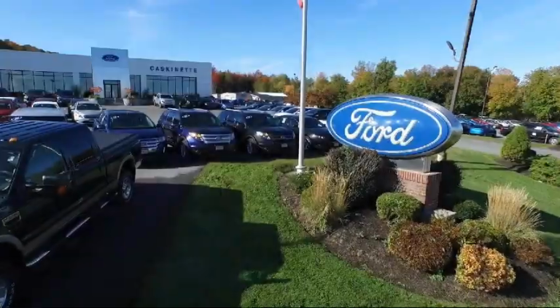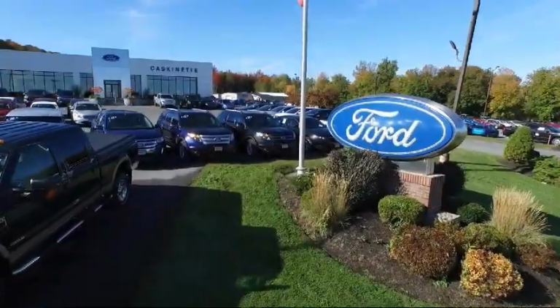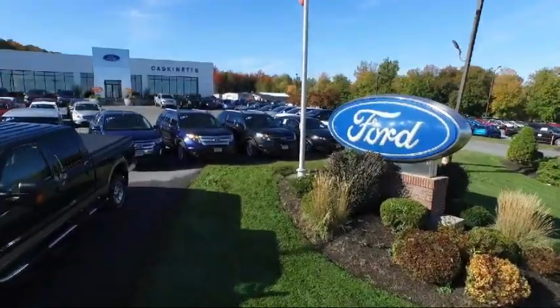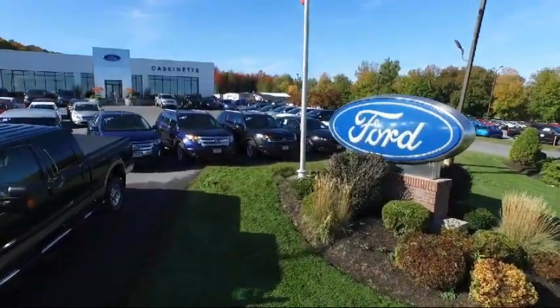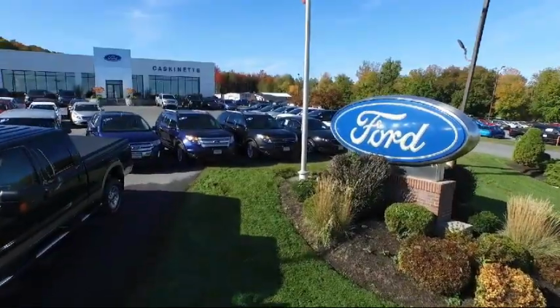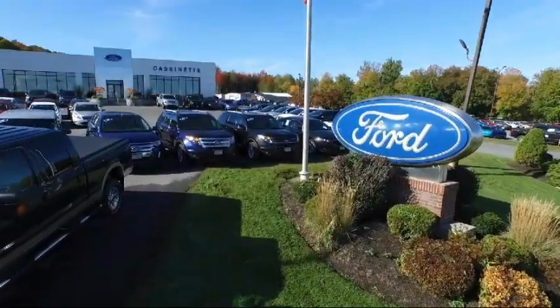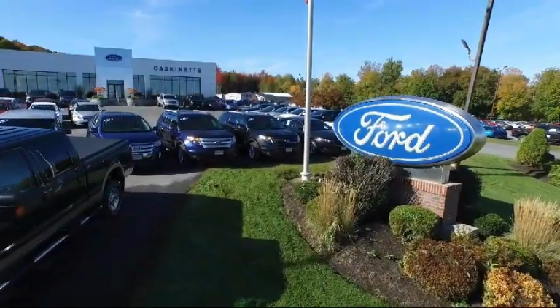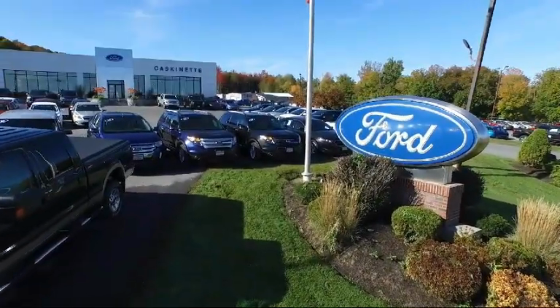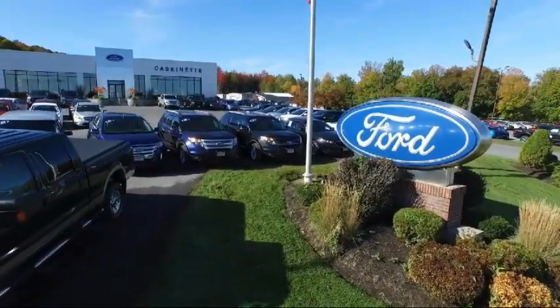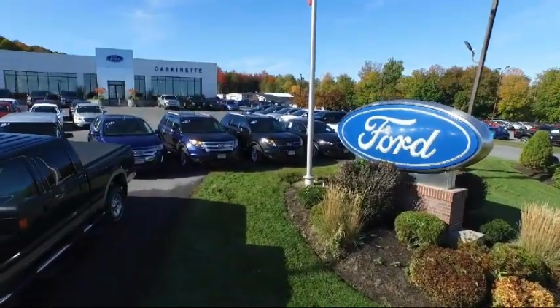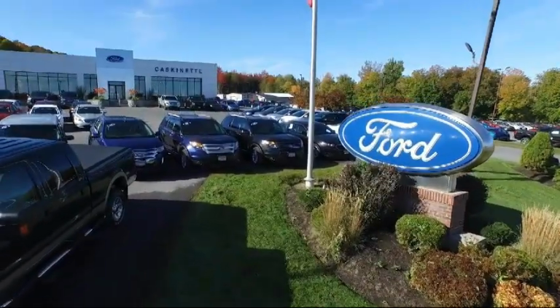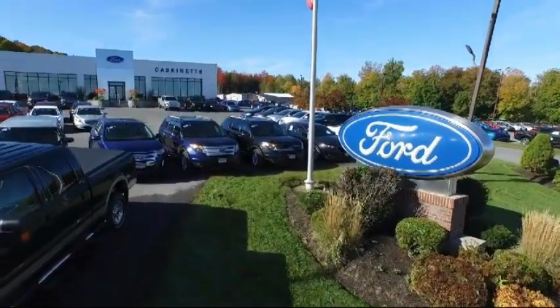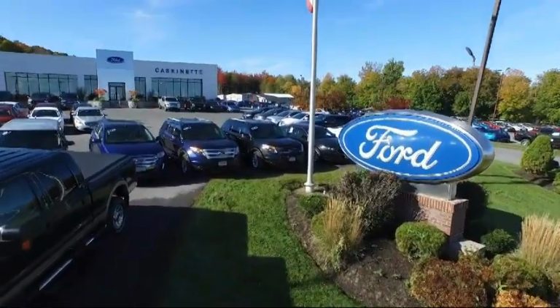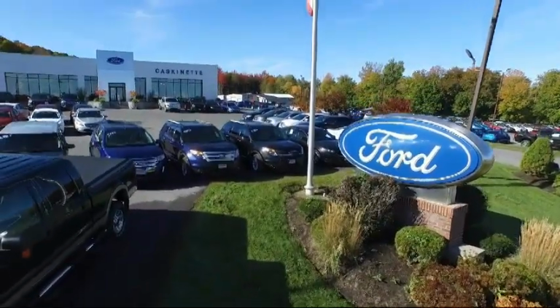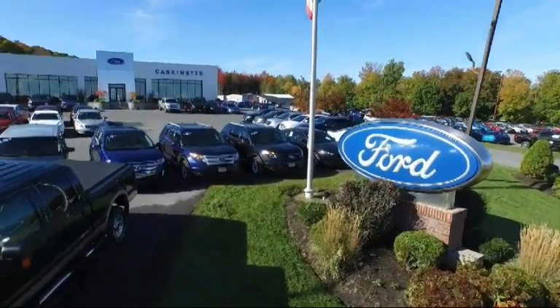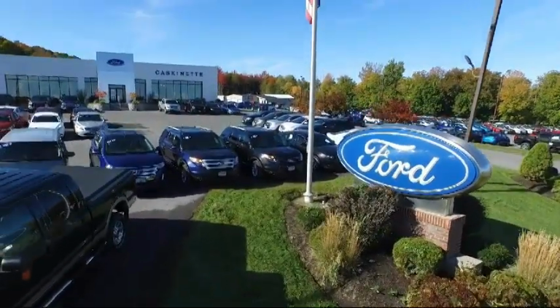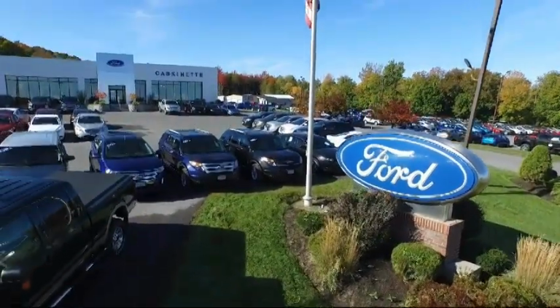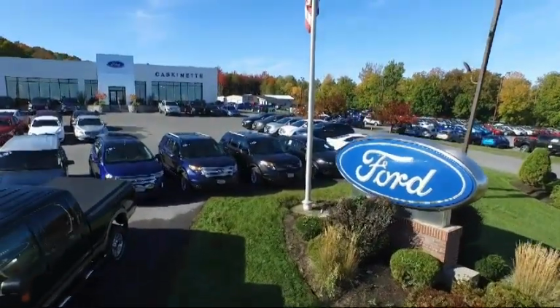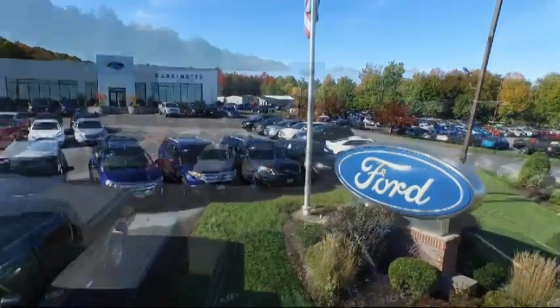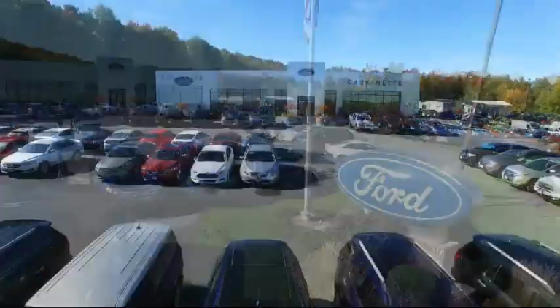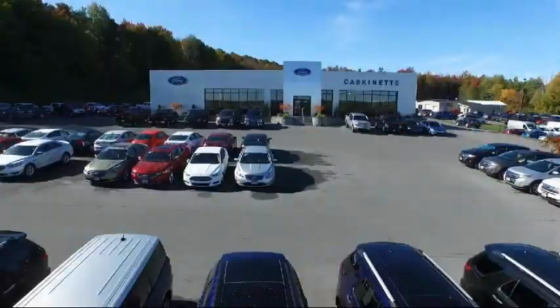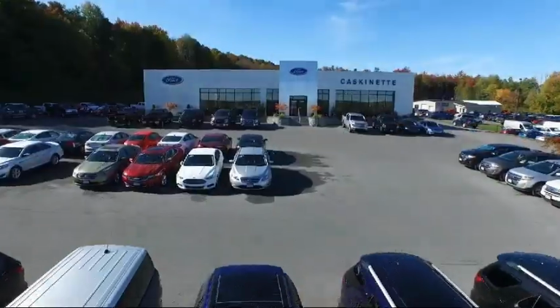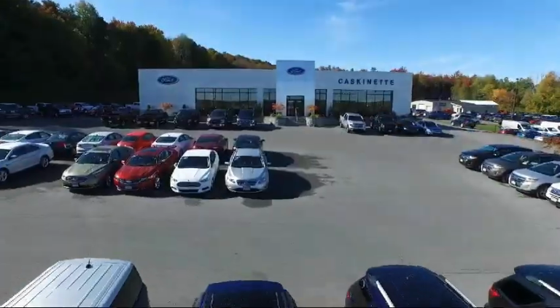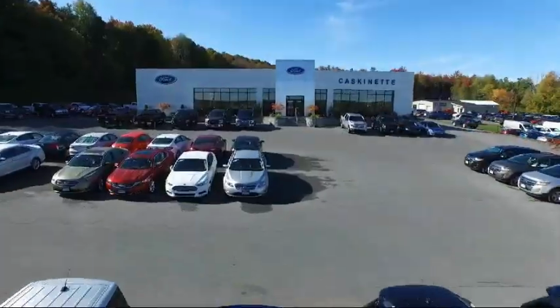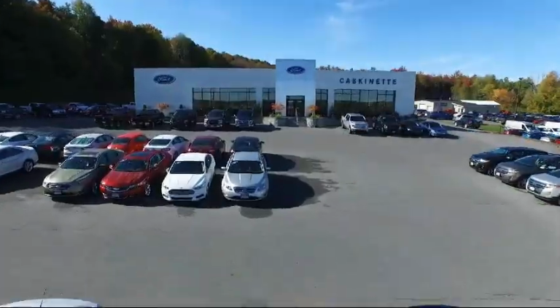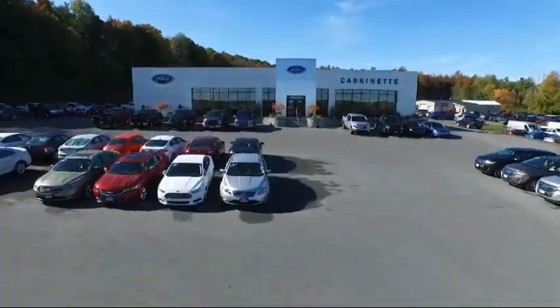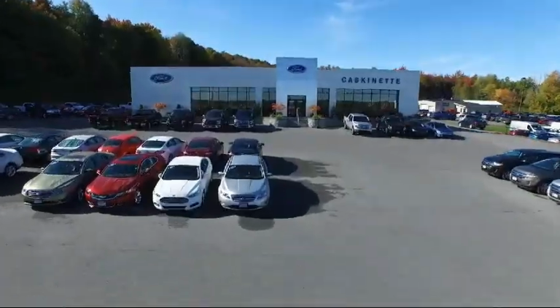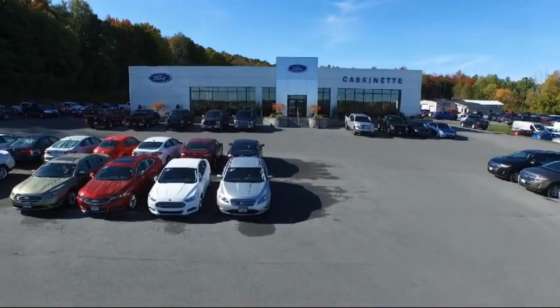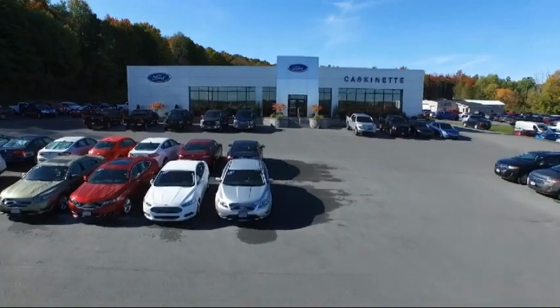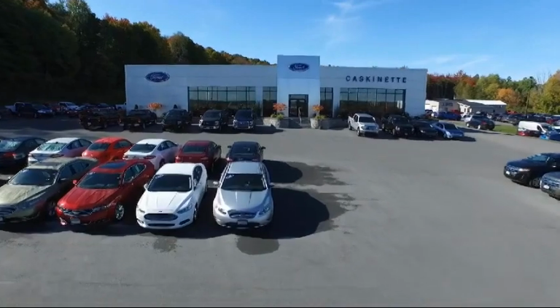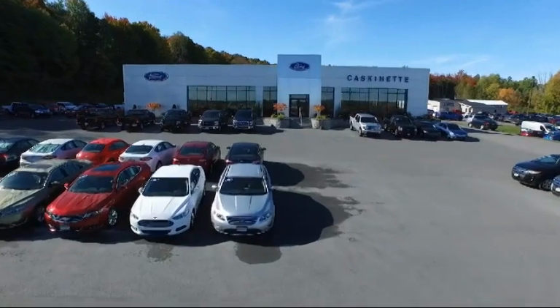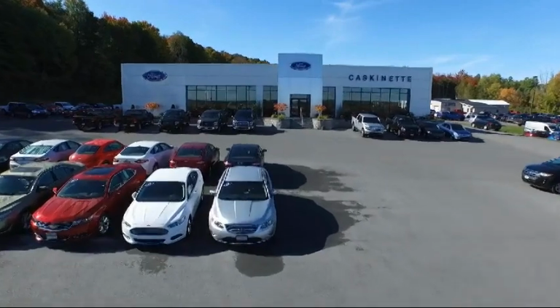Welcome to Cascamet Ford, and here's a look at another one of our great vehicles from our extensive inventory.